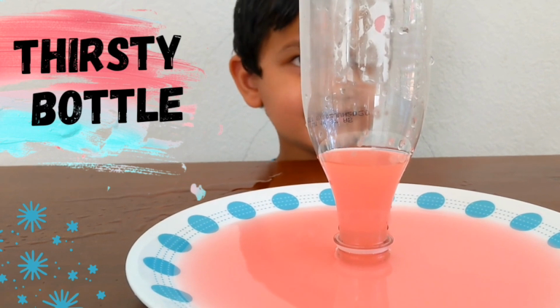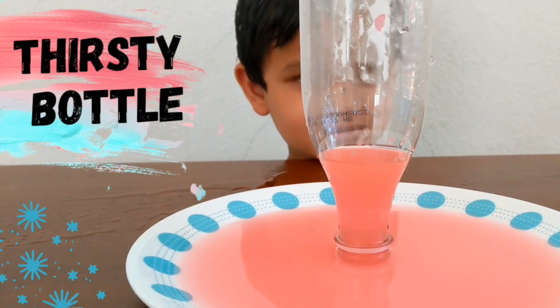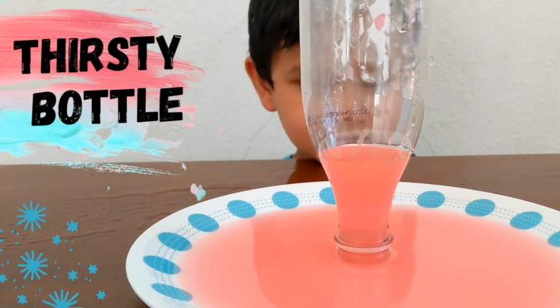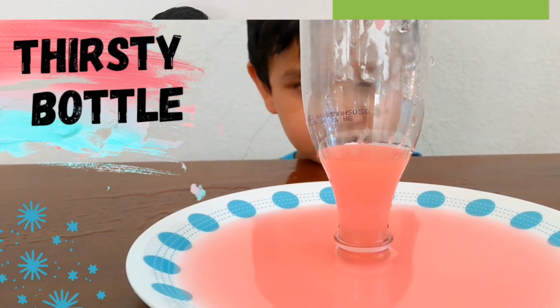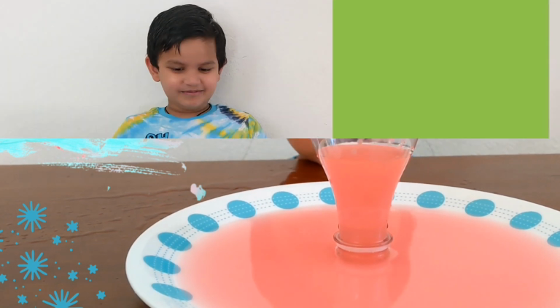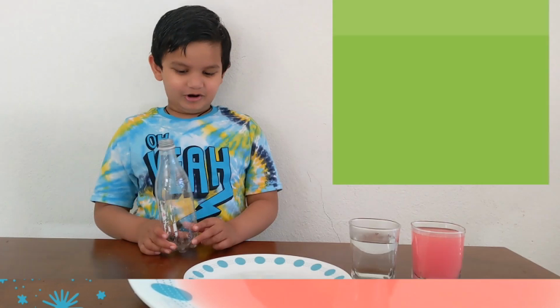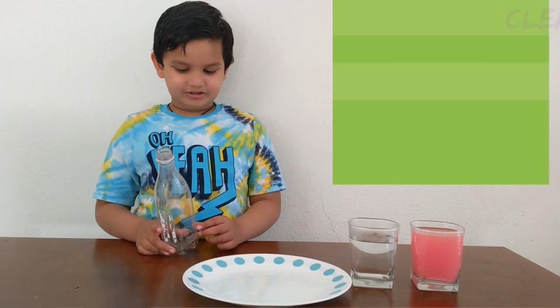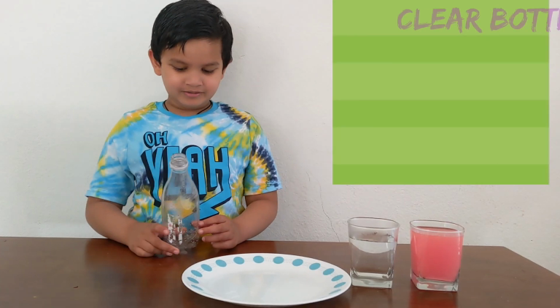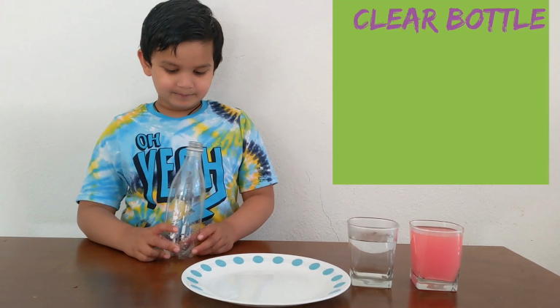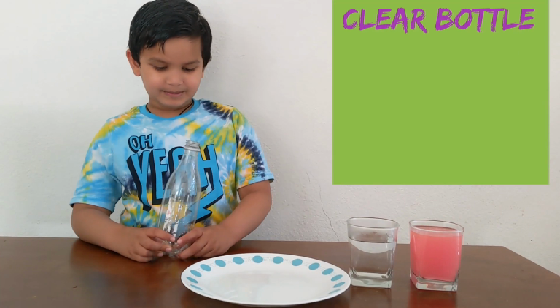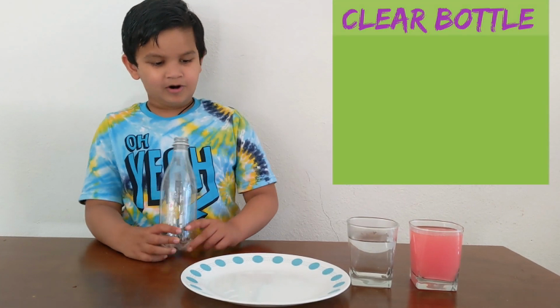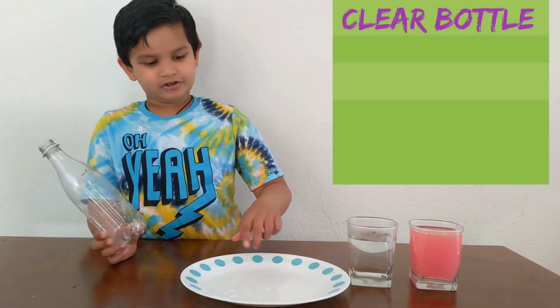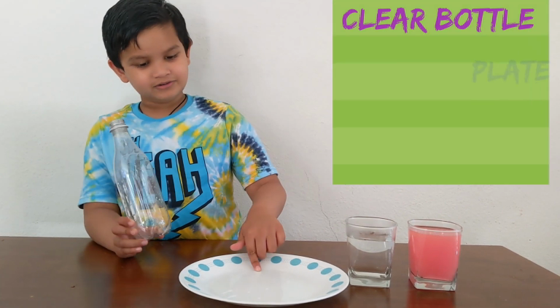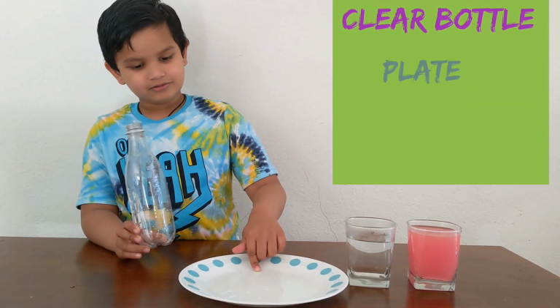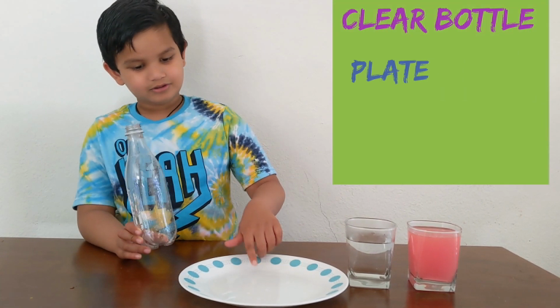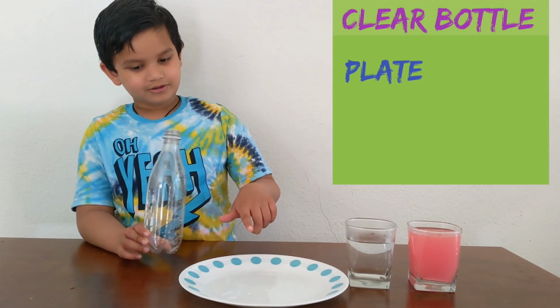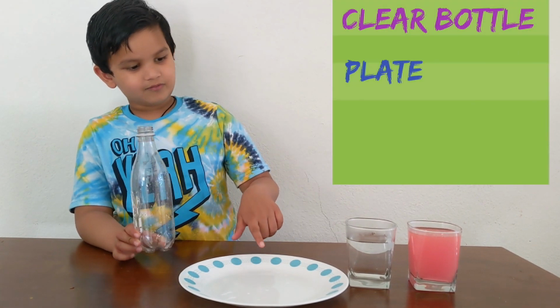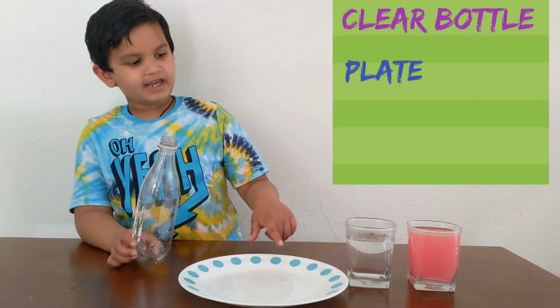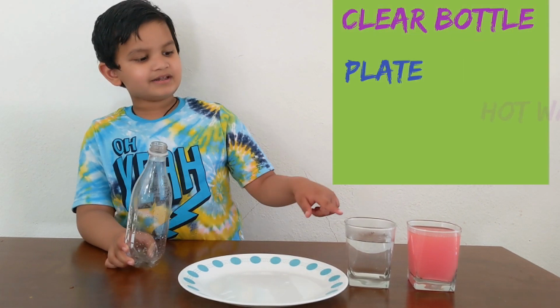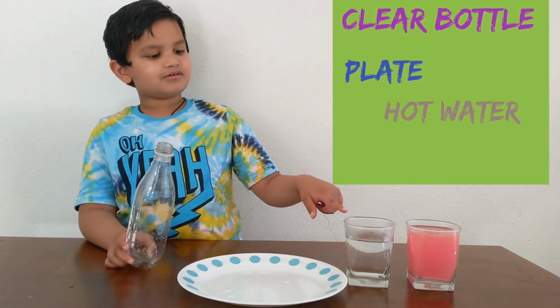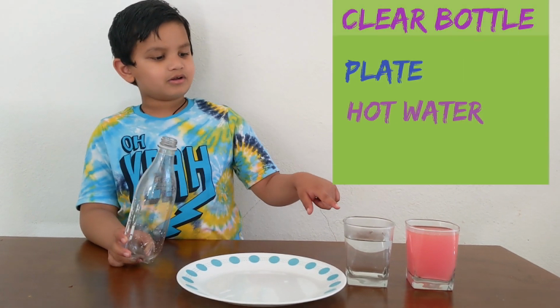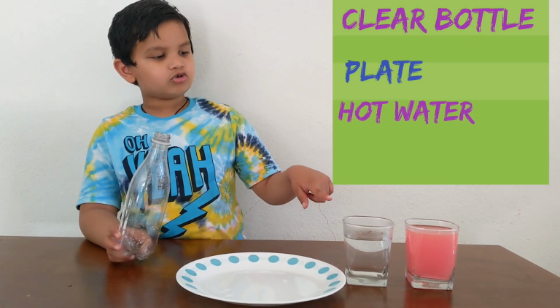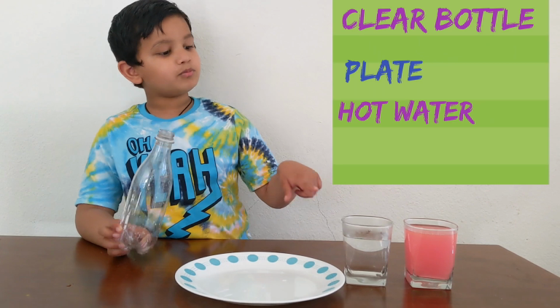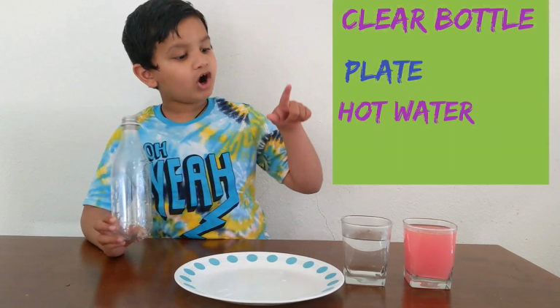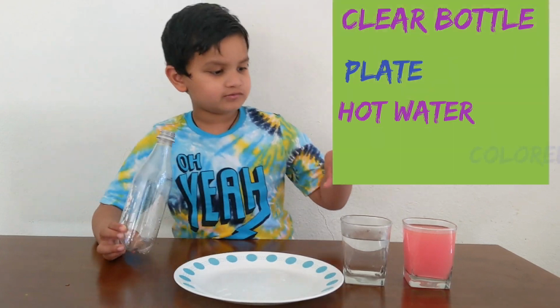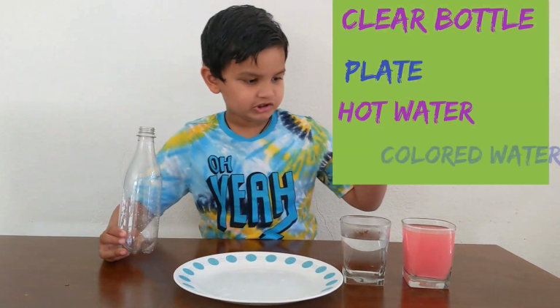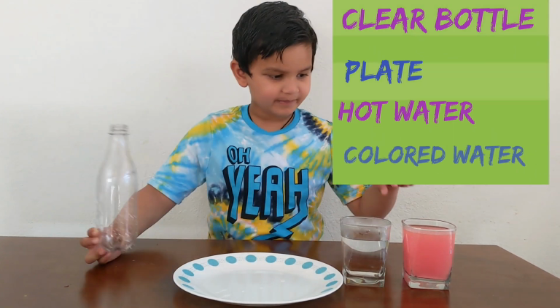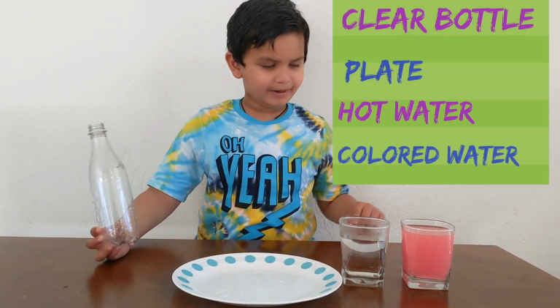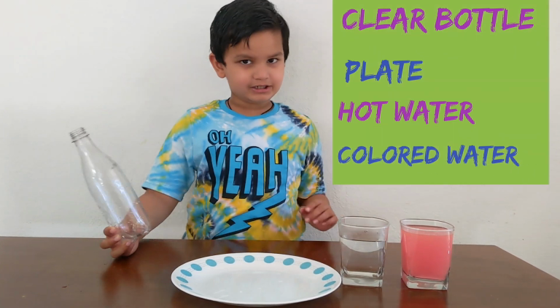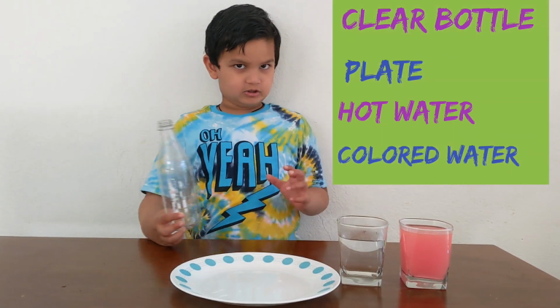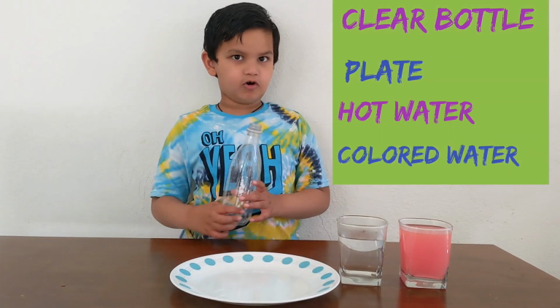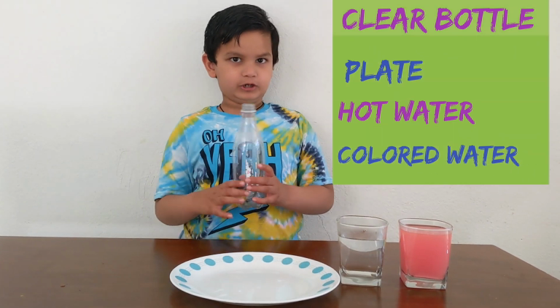We need water, empty water, tray, super hot water, and paint water.